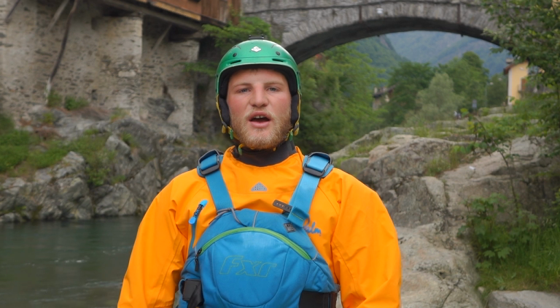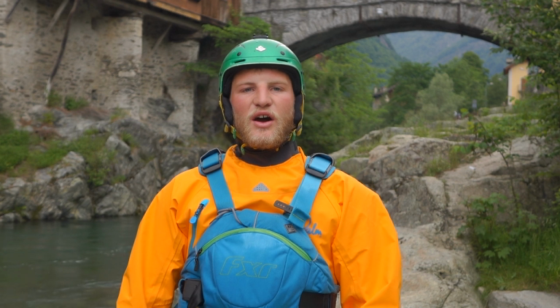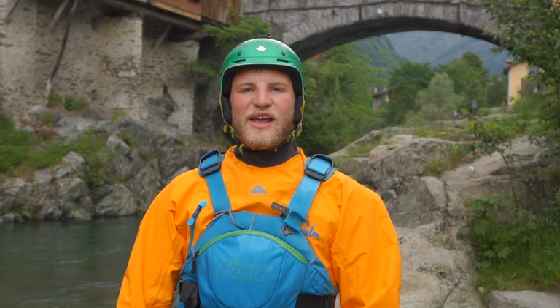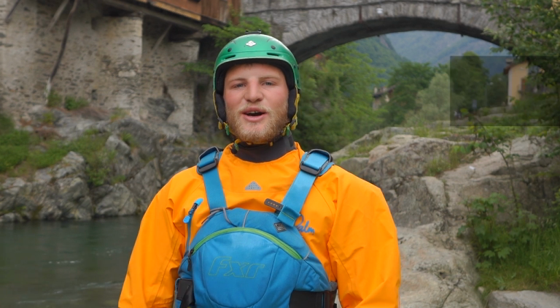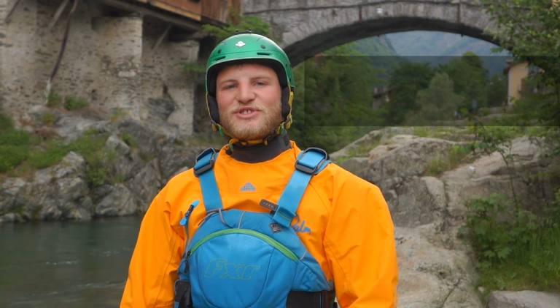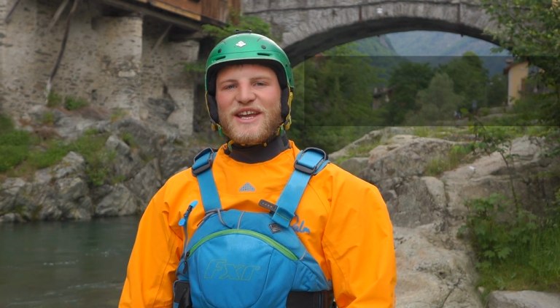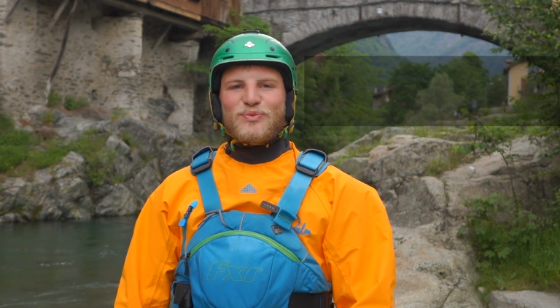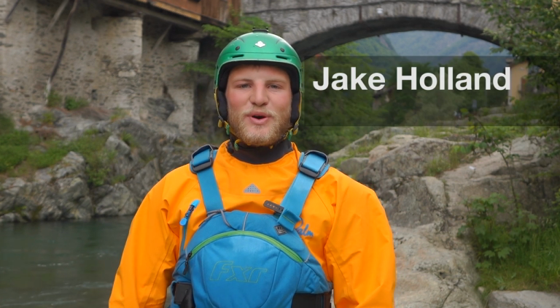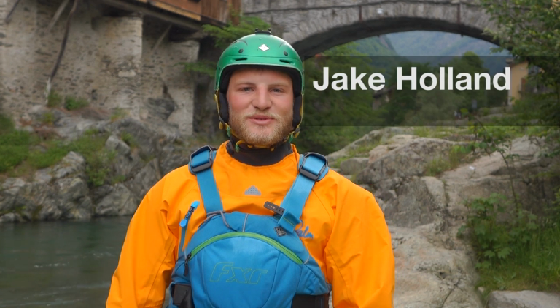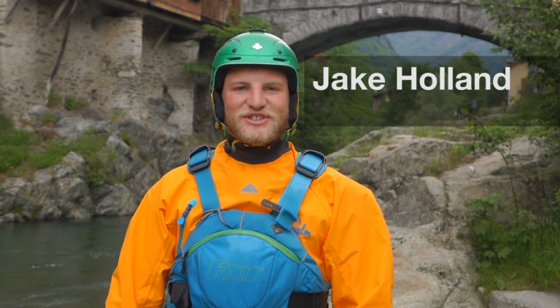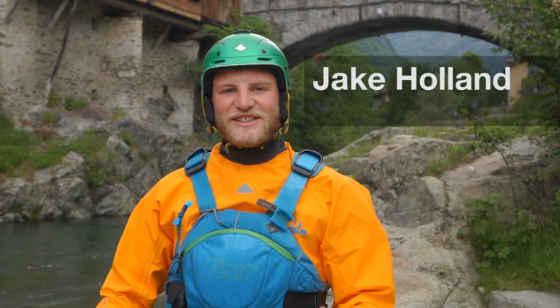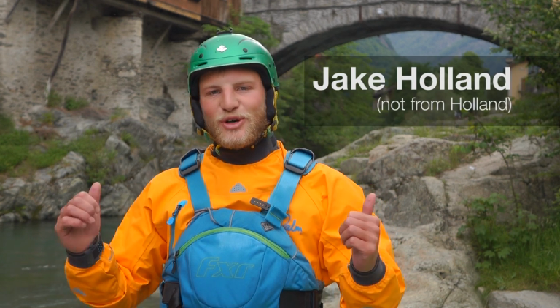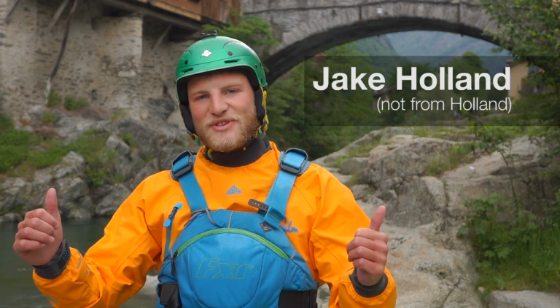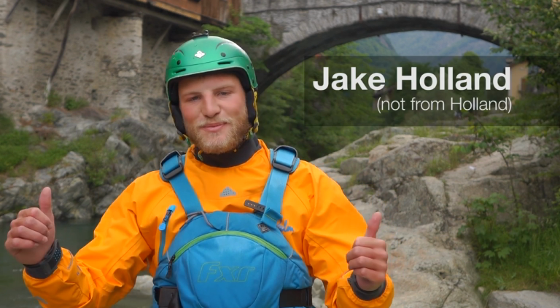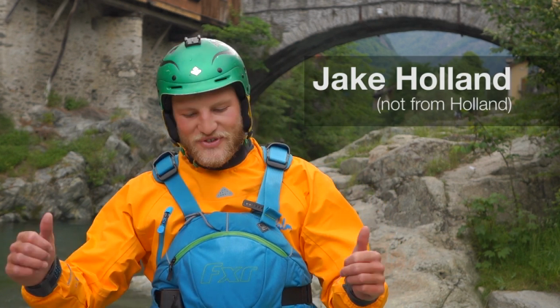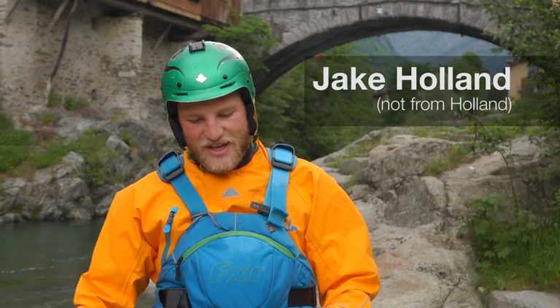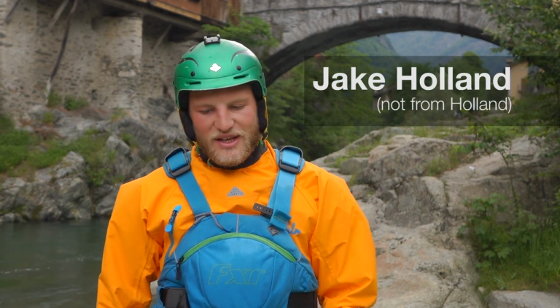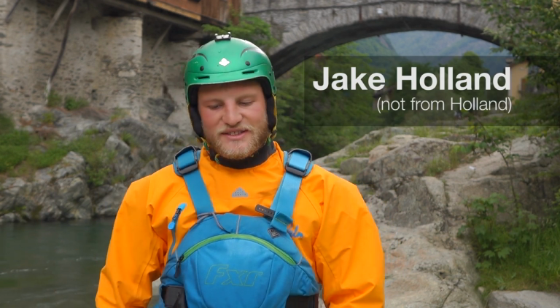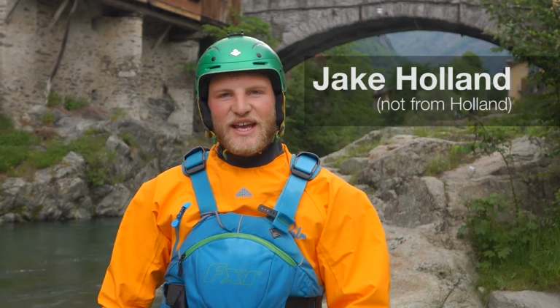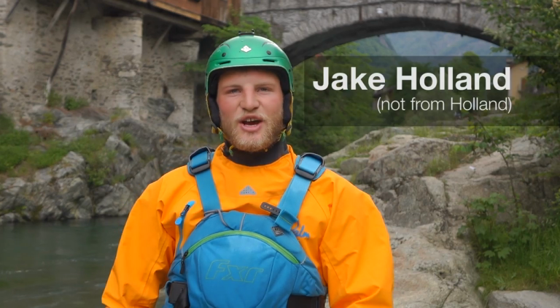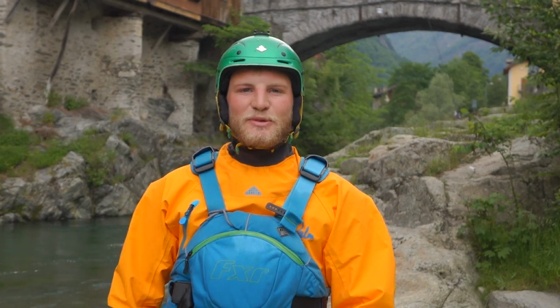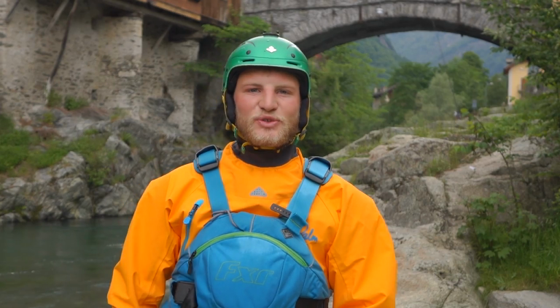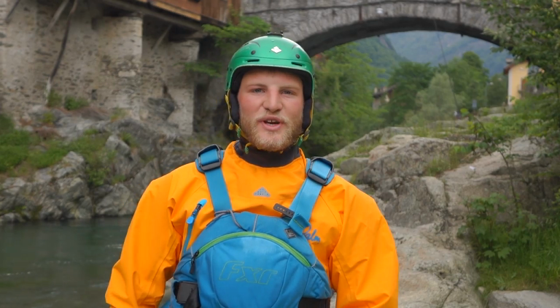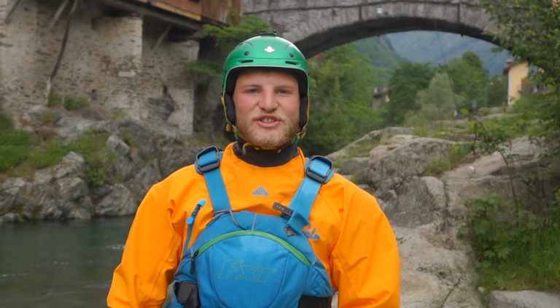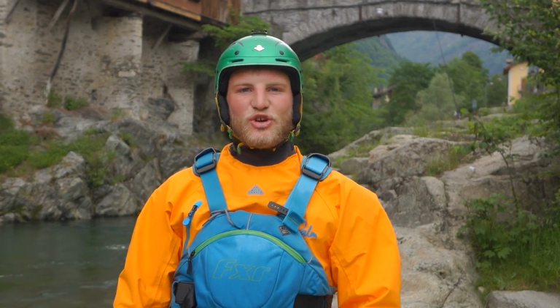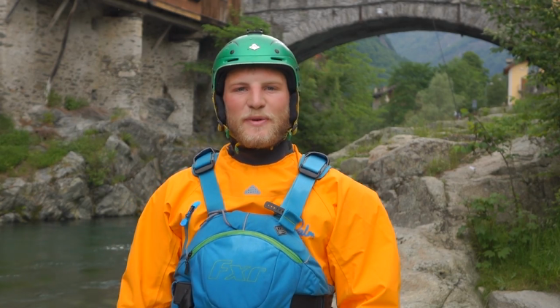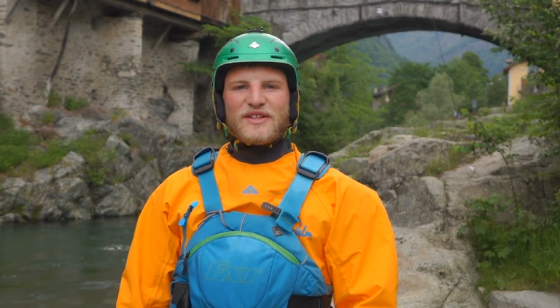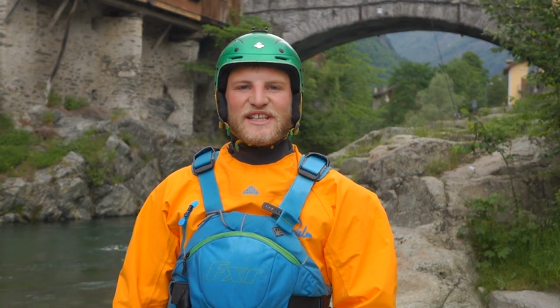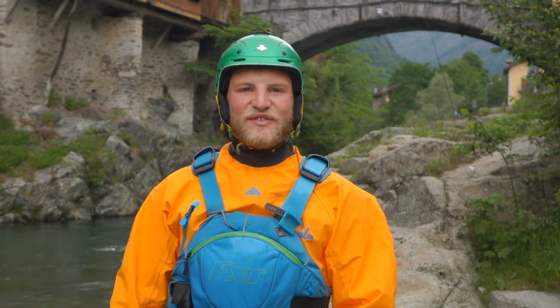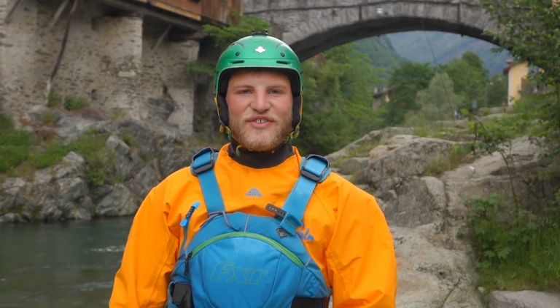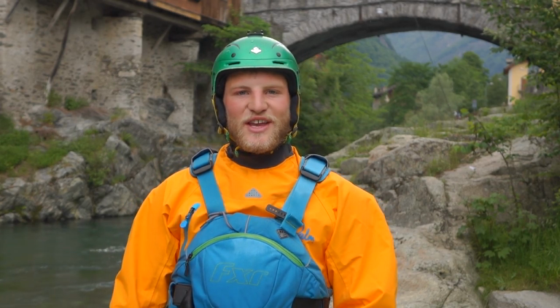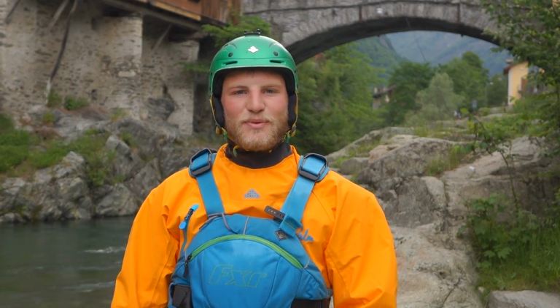Hi, I'm Jake. Welcome to Jake's Top Tips. Today I'm going to be talking to you about the Safety Tape.